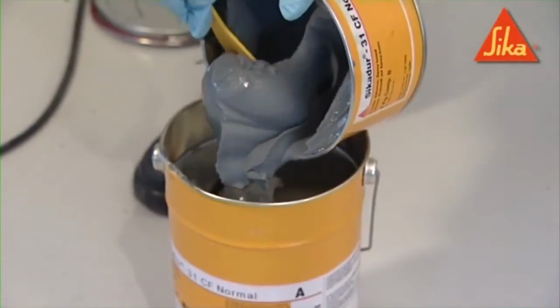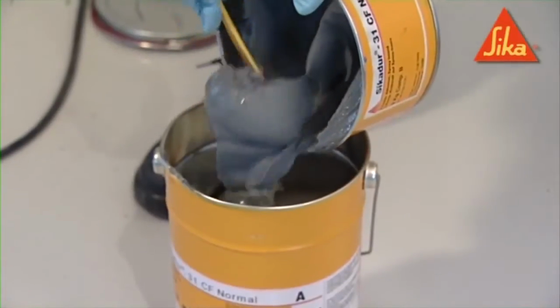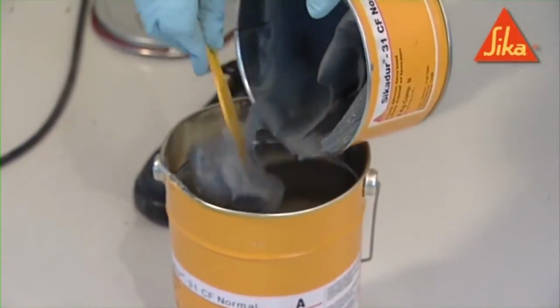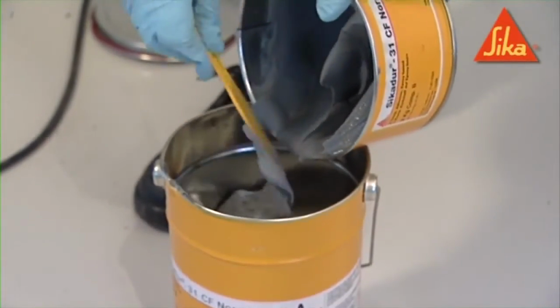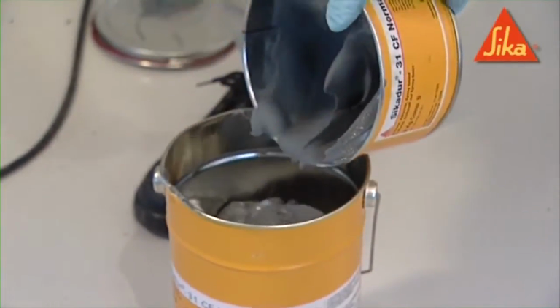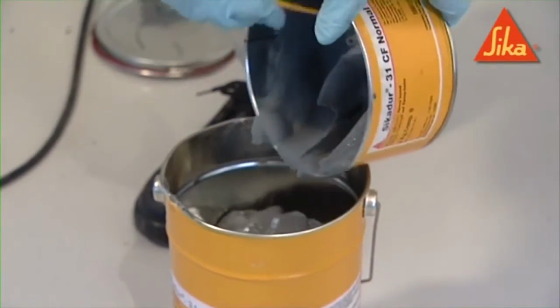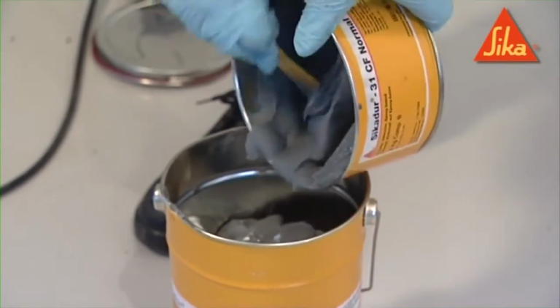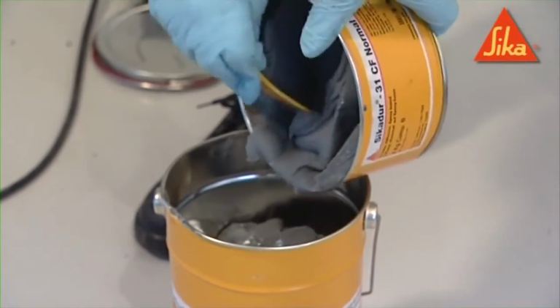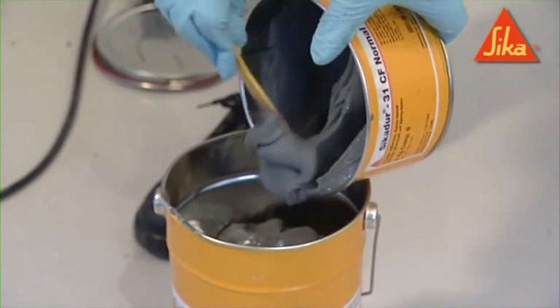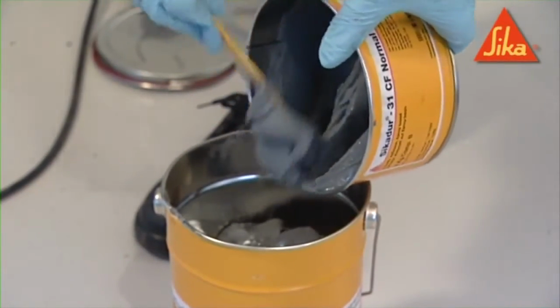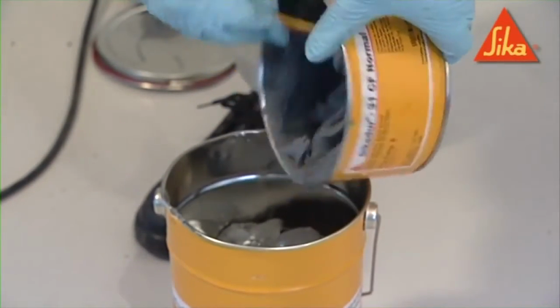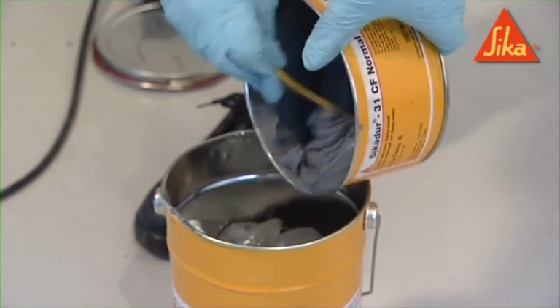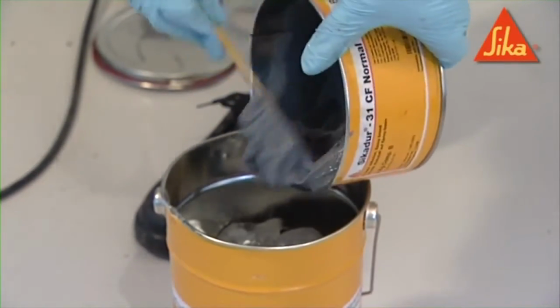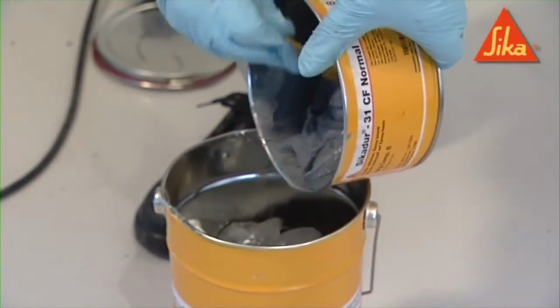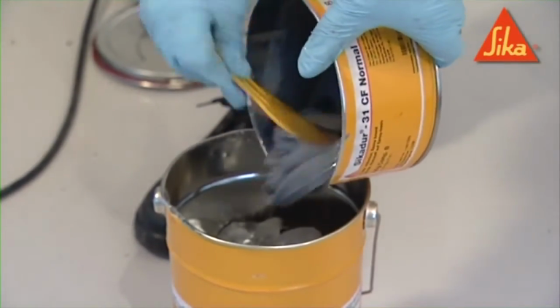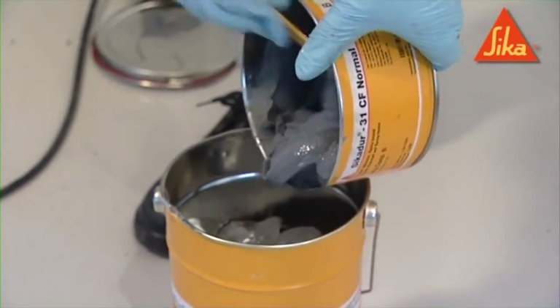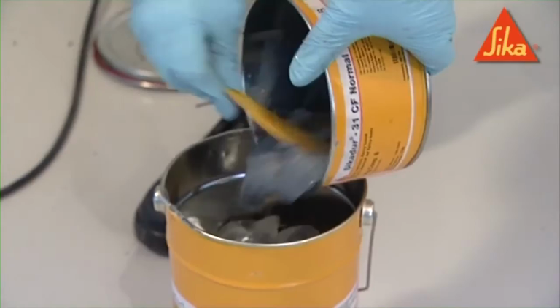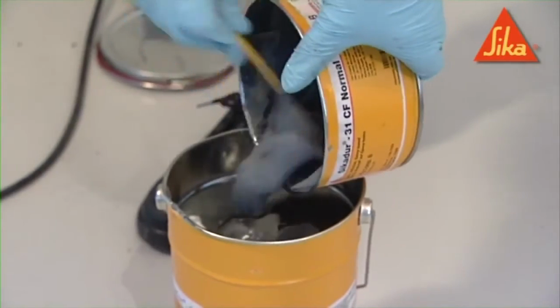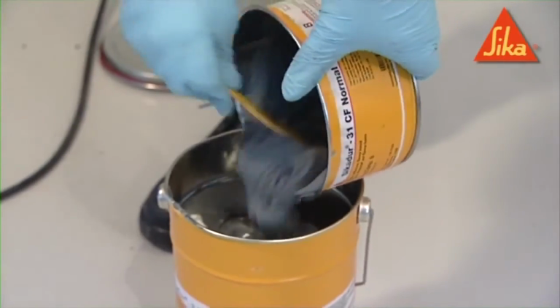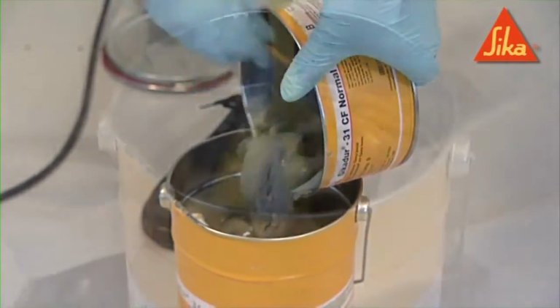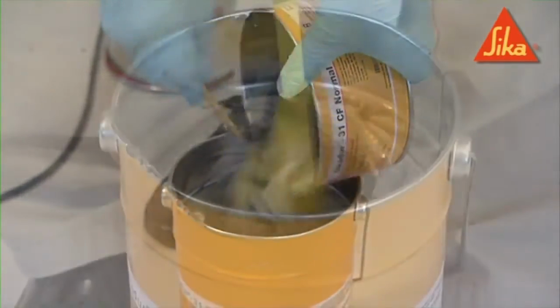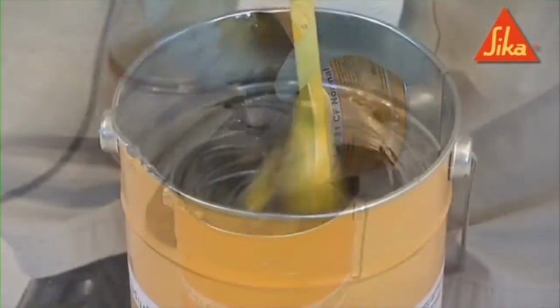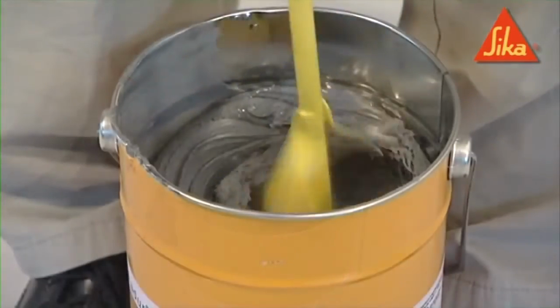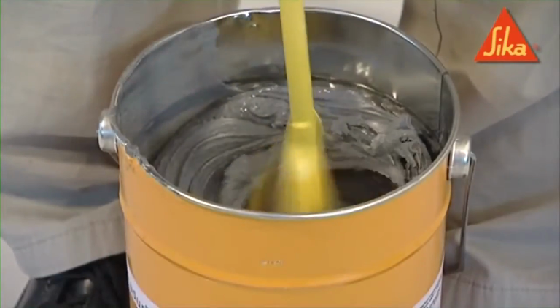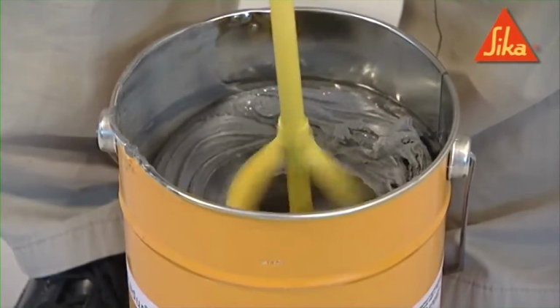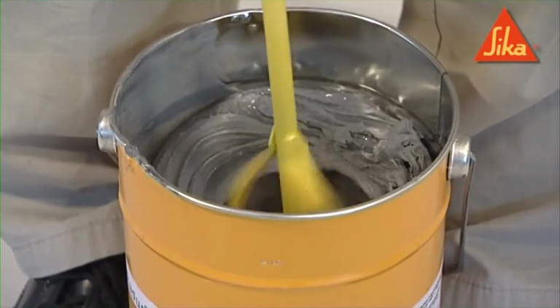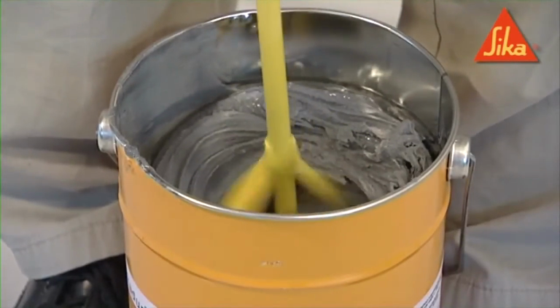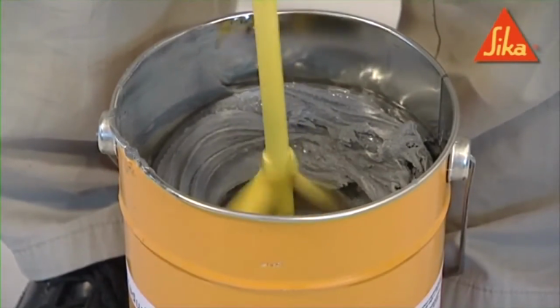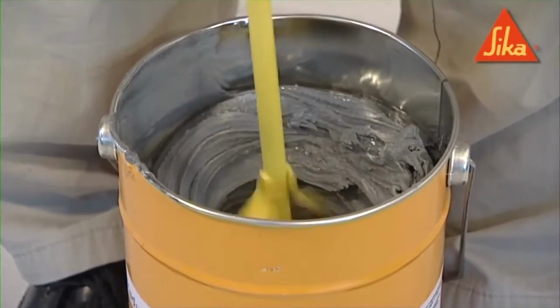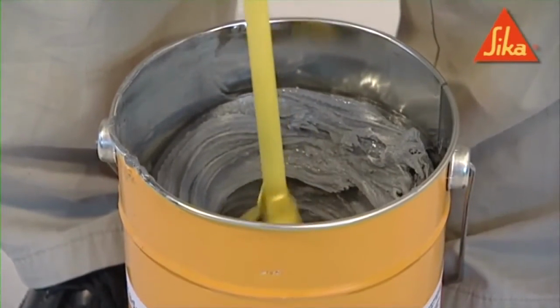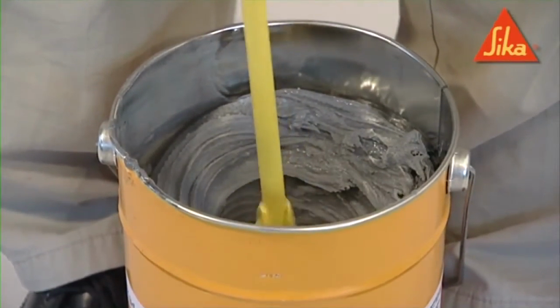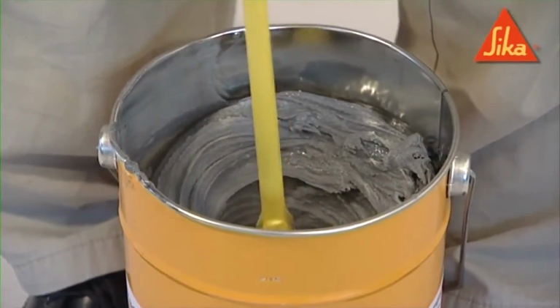Mix CKDR 31 adhesive components A and B for at least three minutes until the mix is homogeneous and uniform in color.